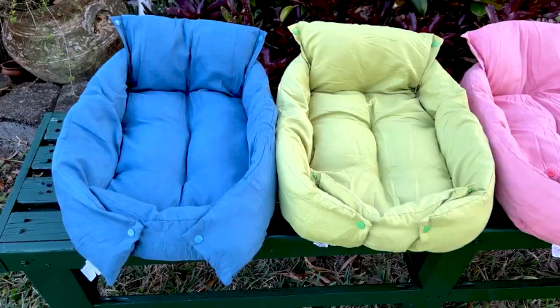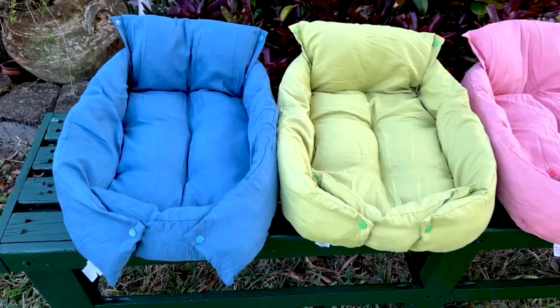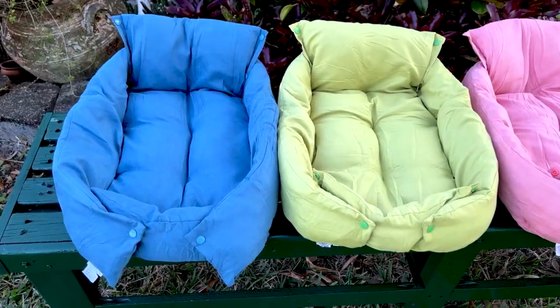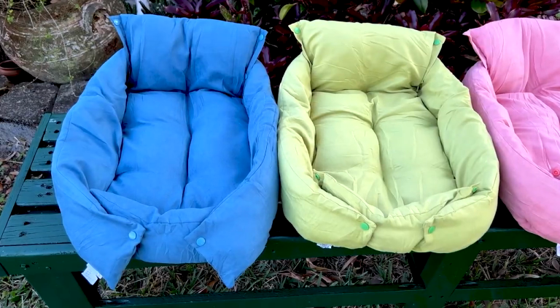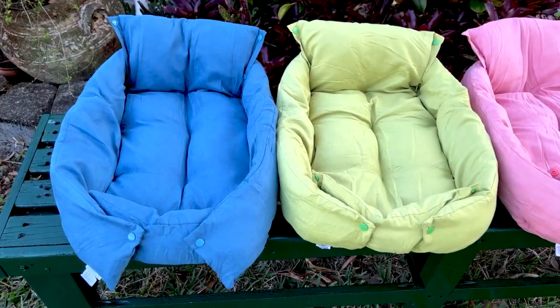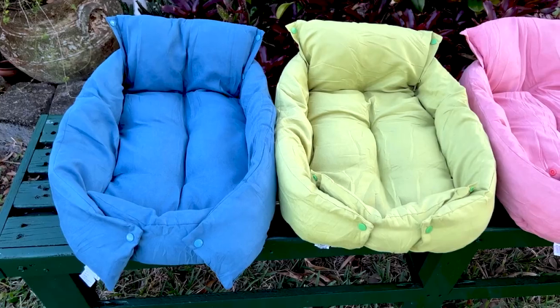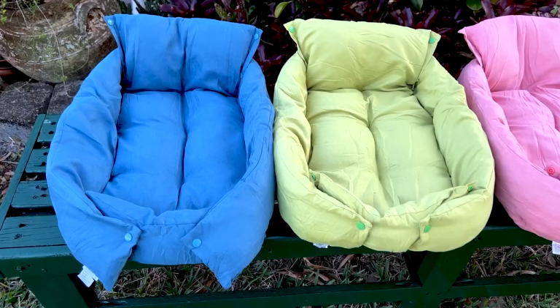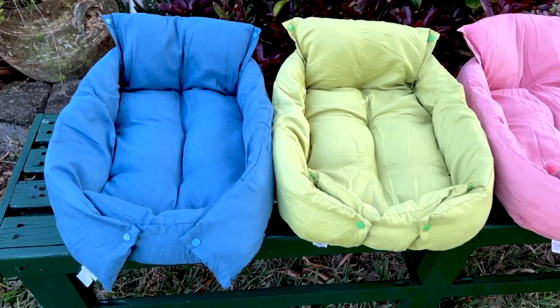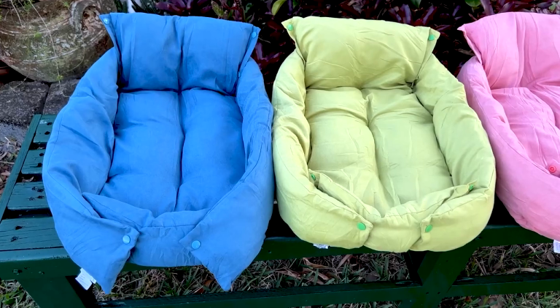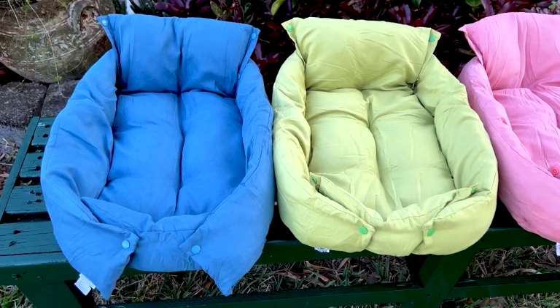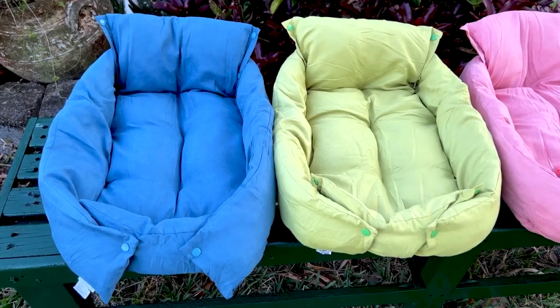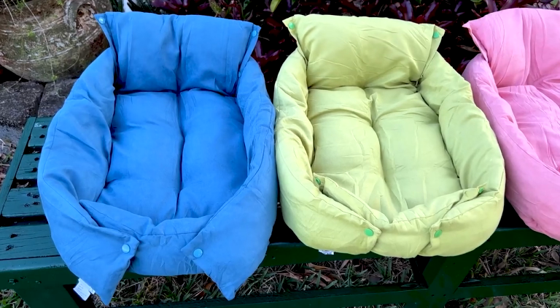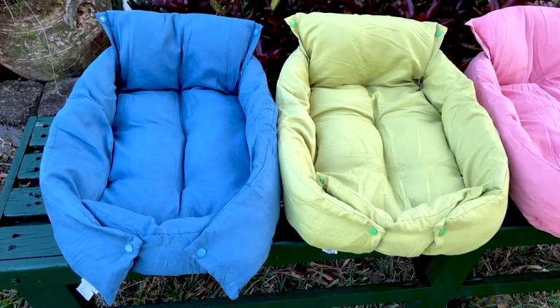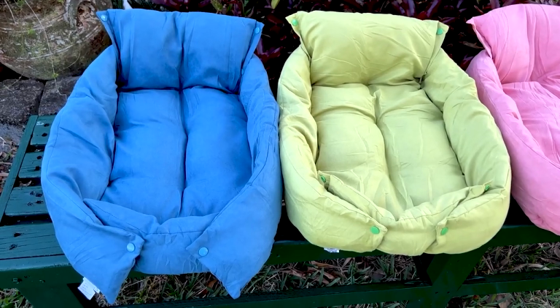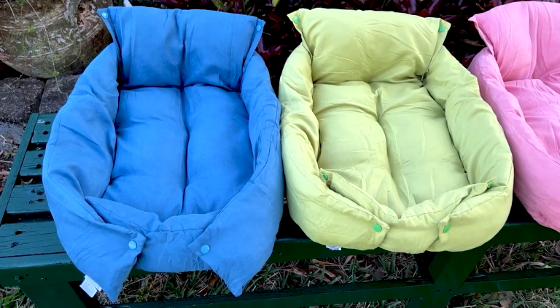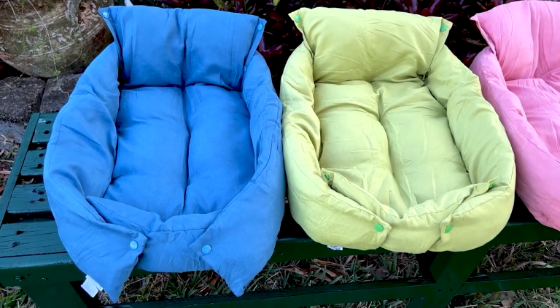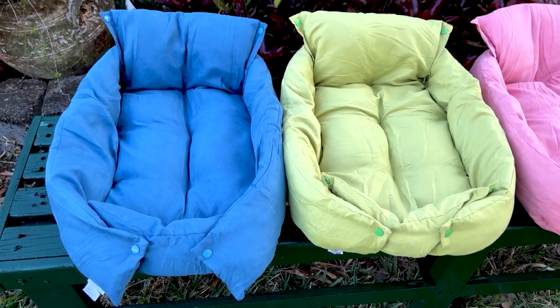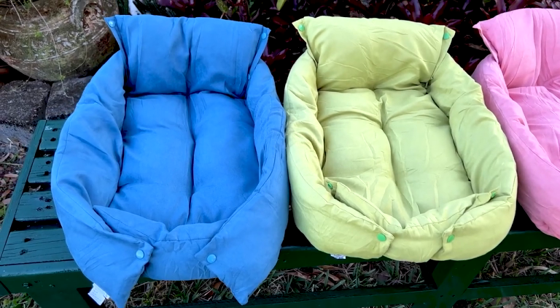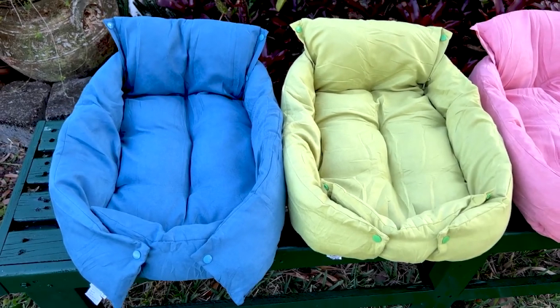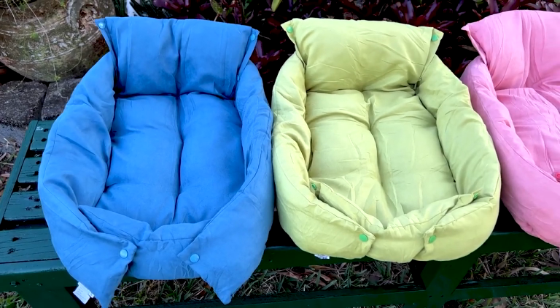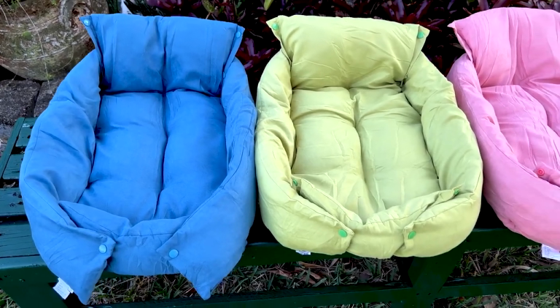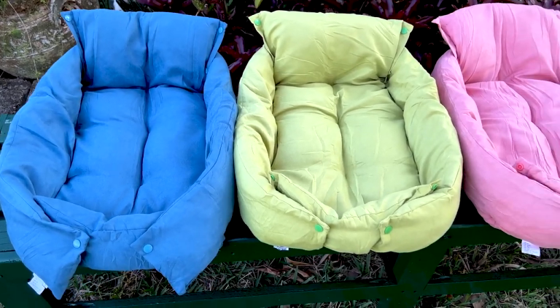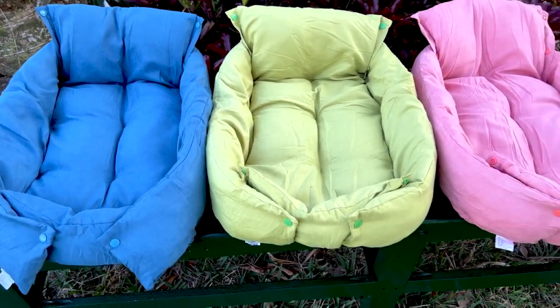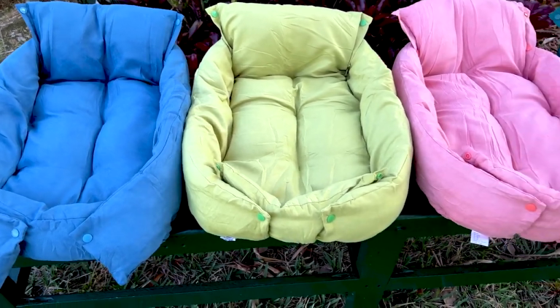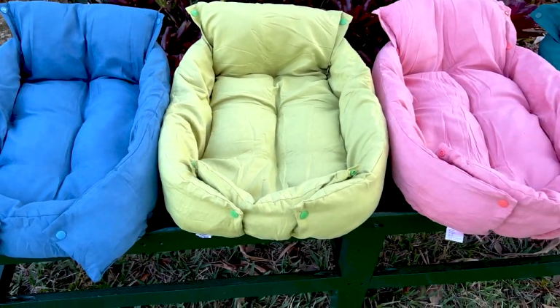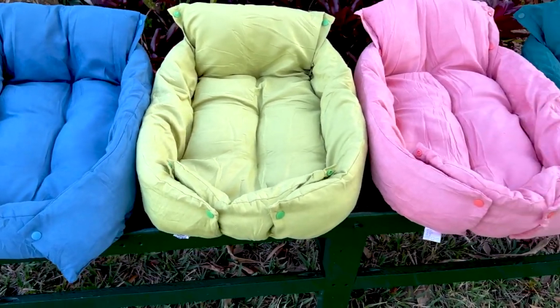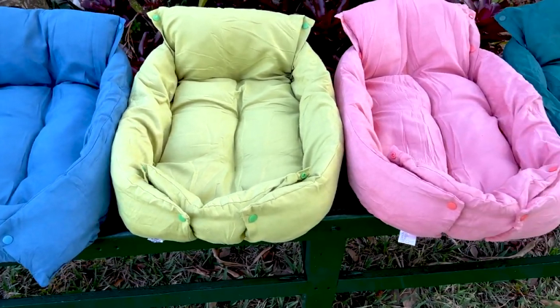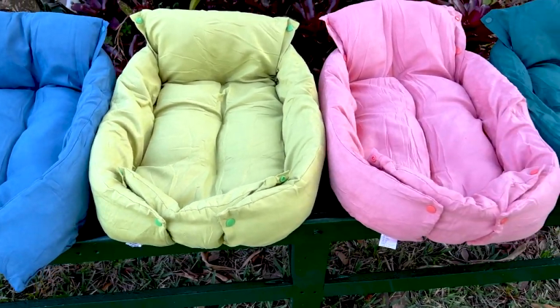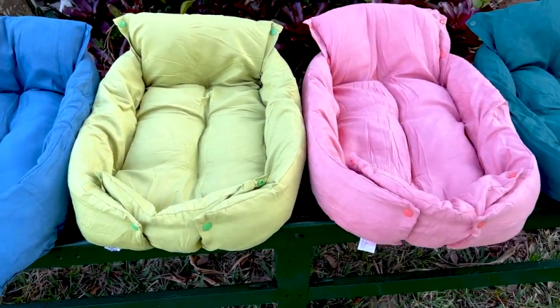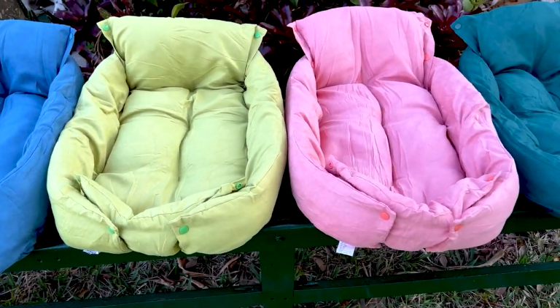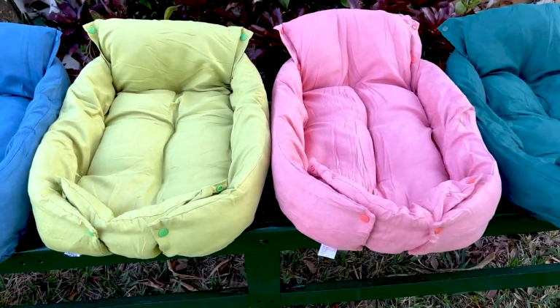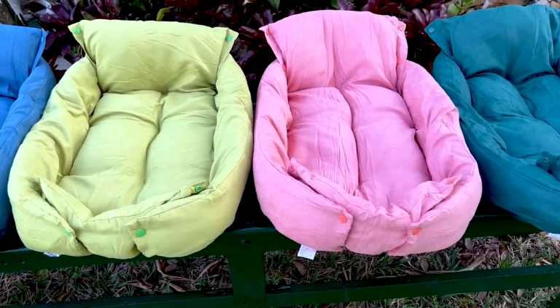Okay, so these are all of the colors for the small beds. This is what they look like when they are all assembled.